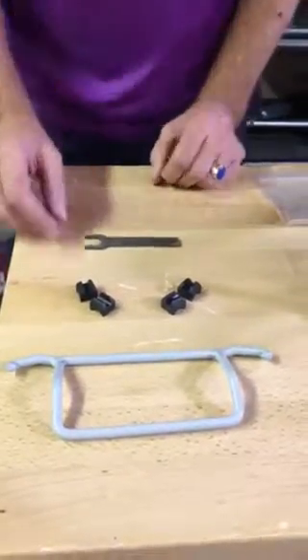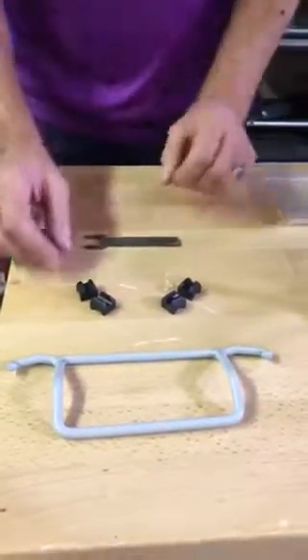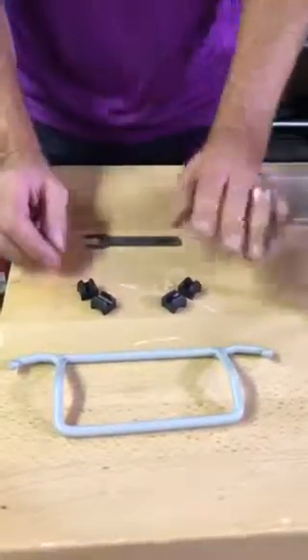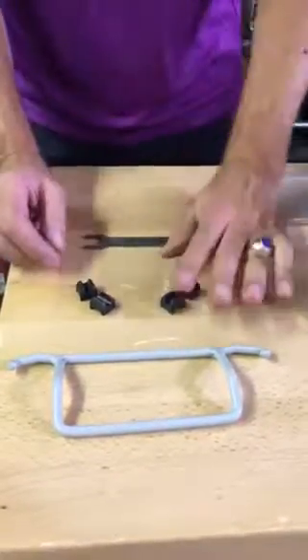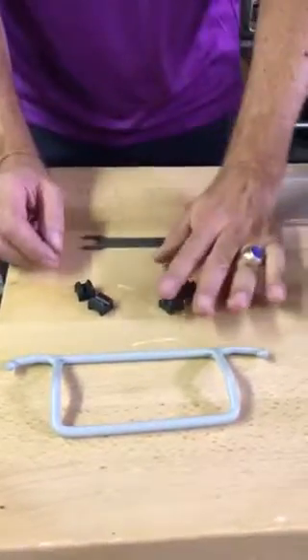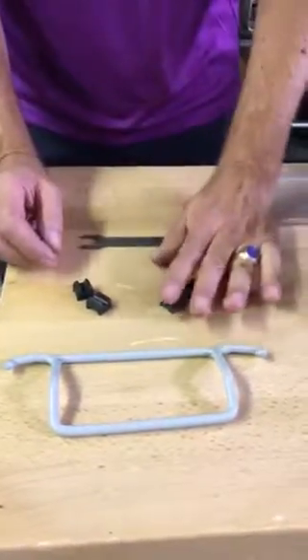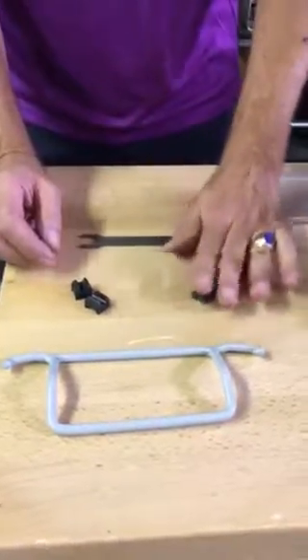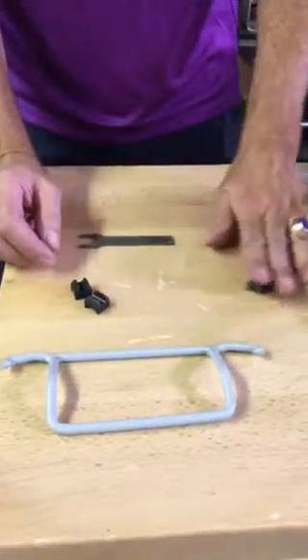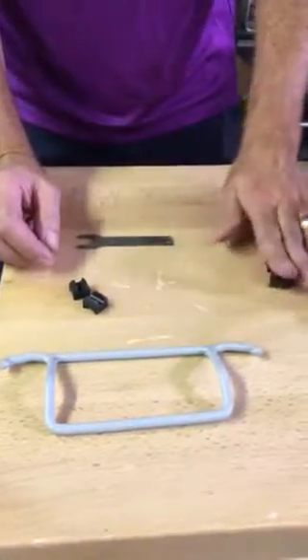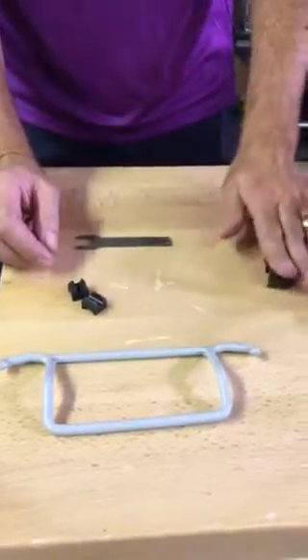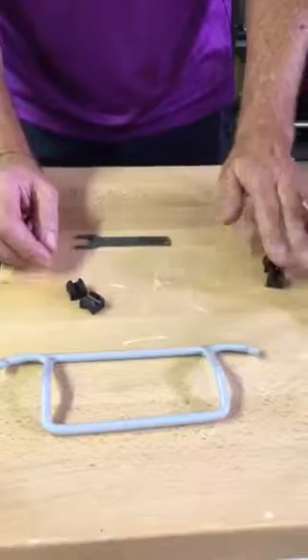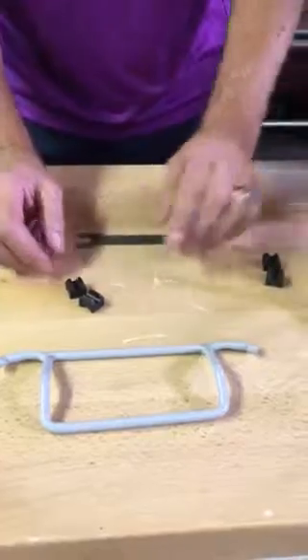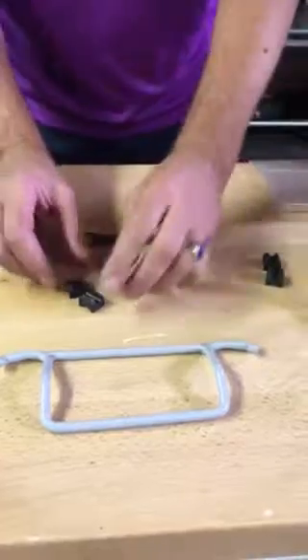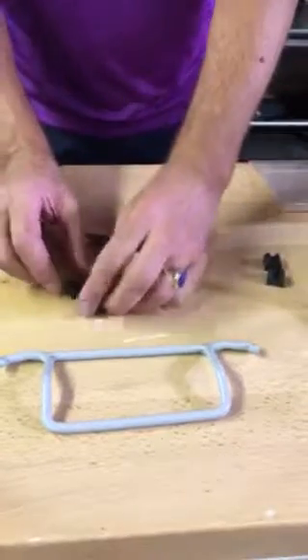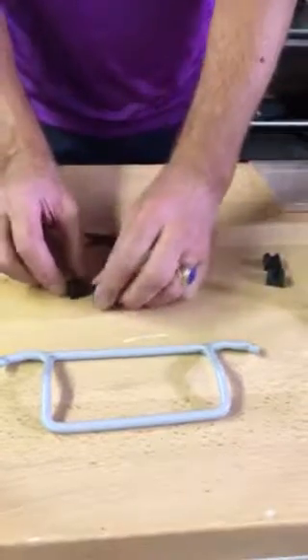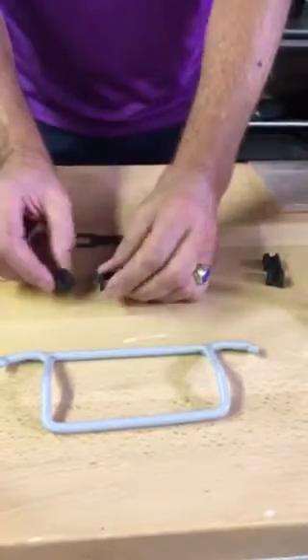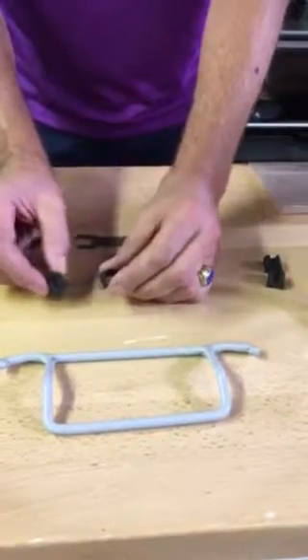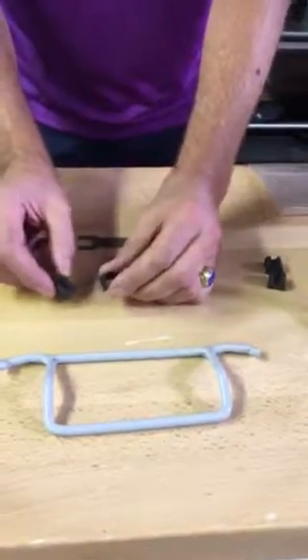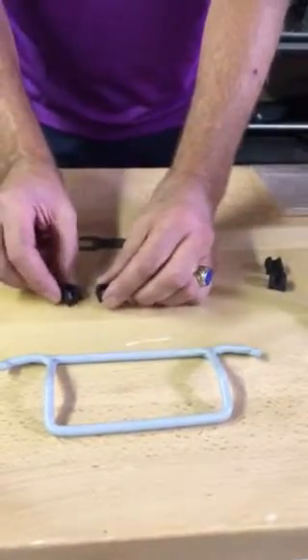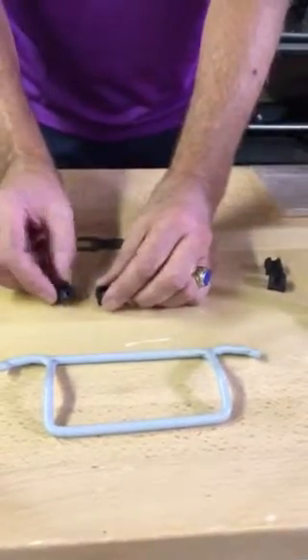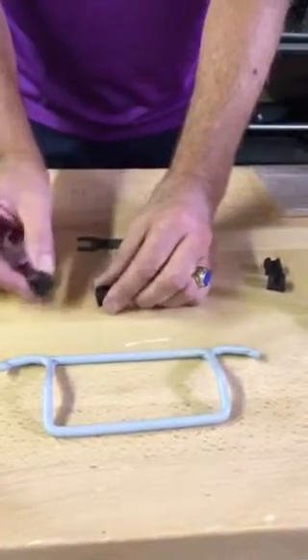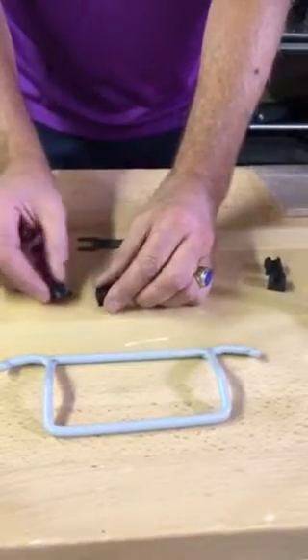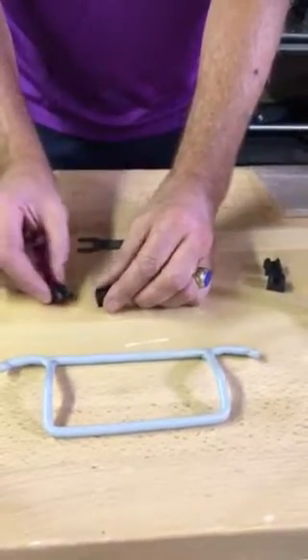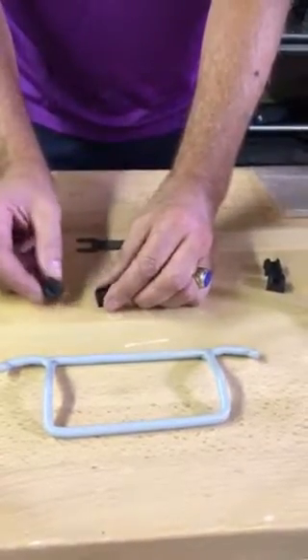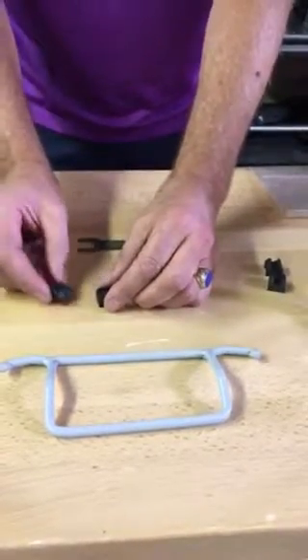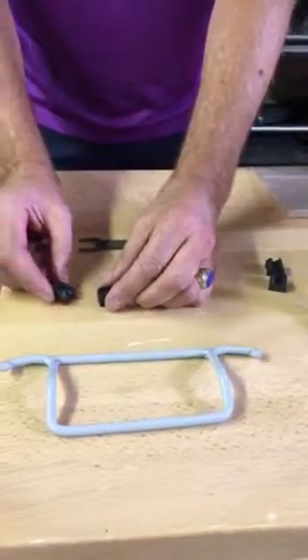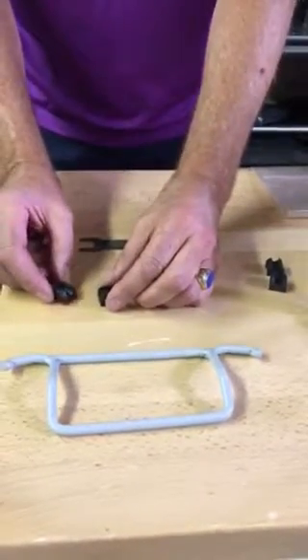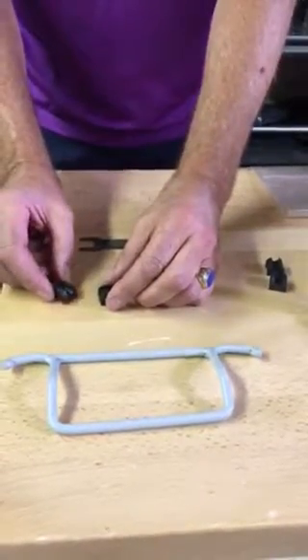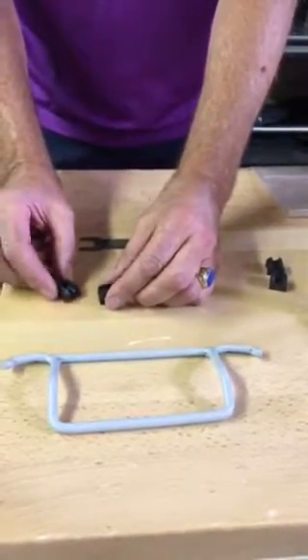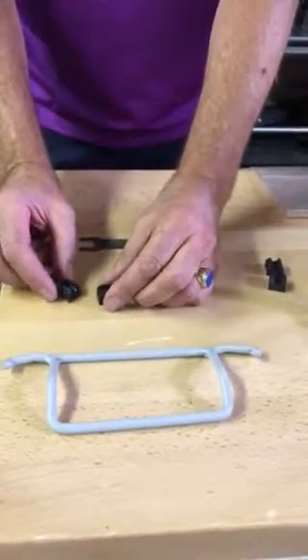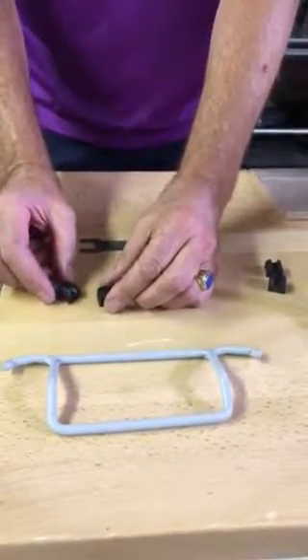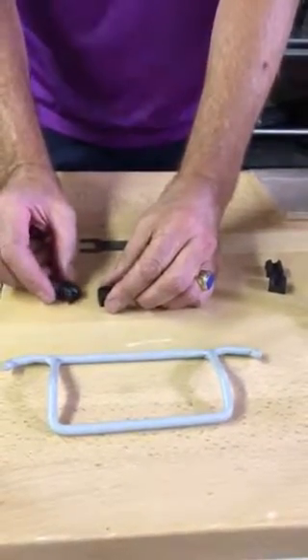Two of the wedges you won't need to worry about — you'll be dealing with a pair, or just one if that's the only one that's giving you a problem.